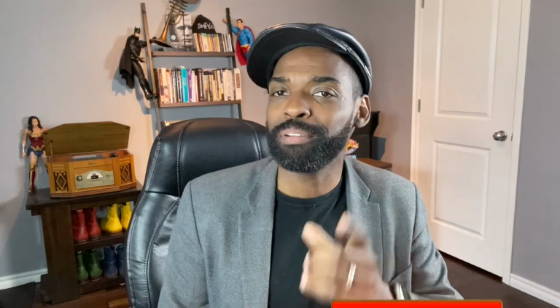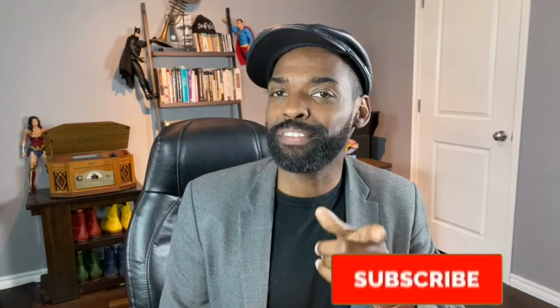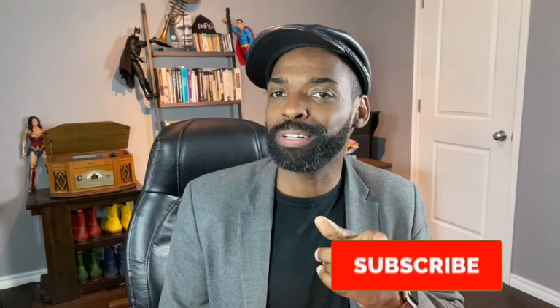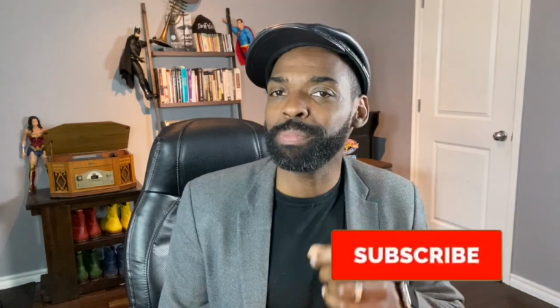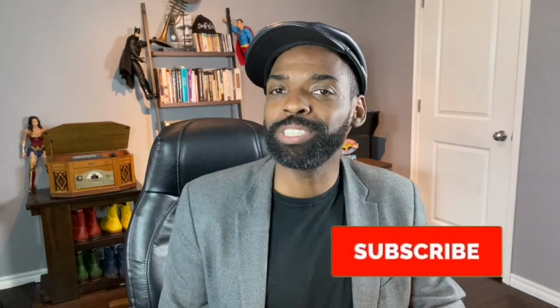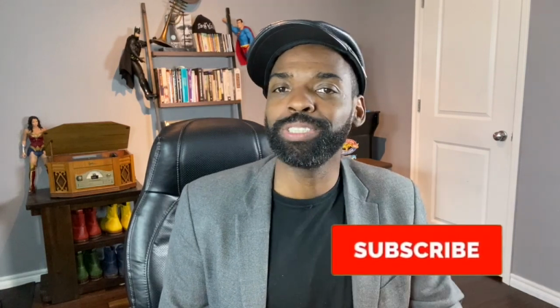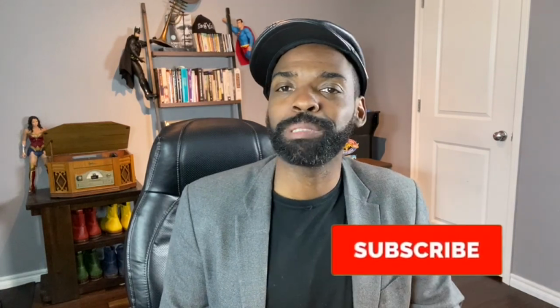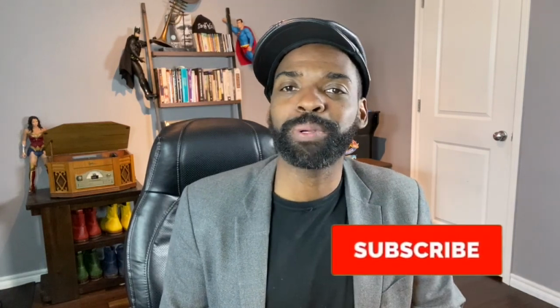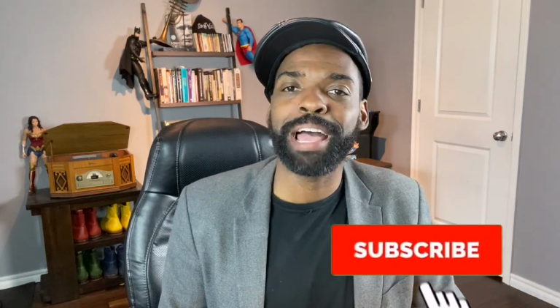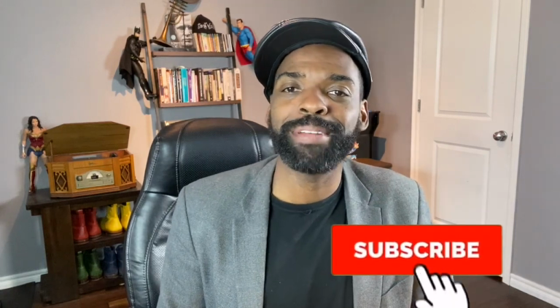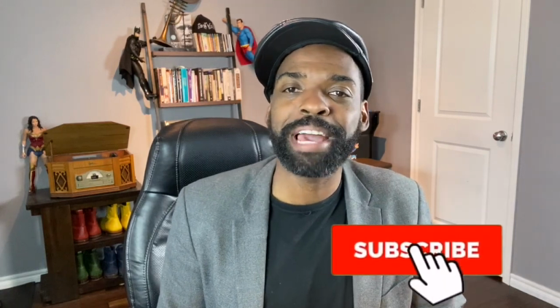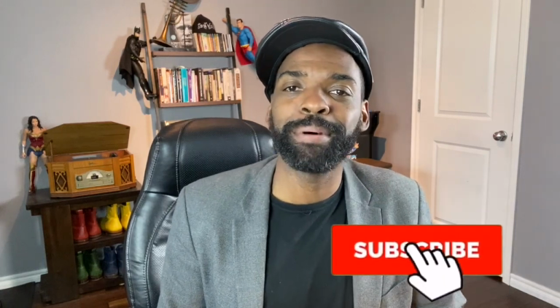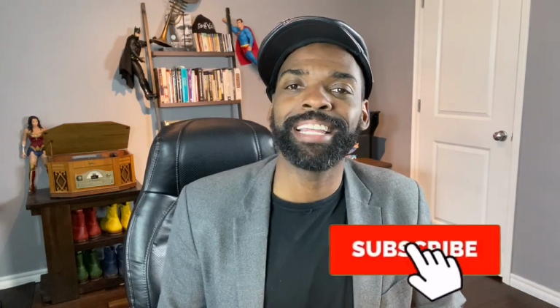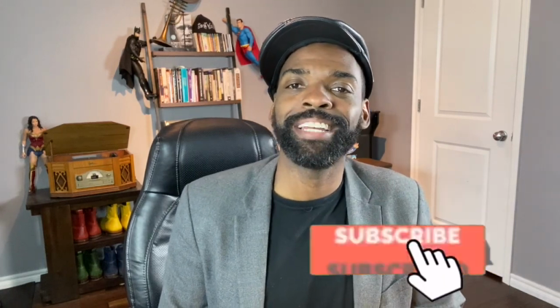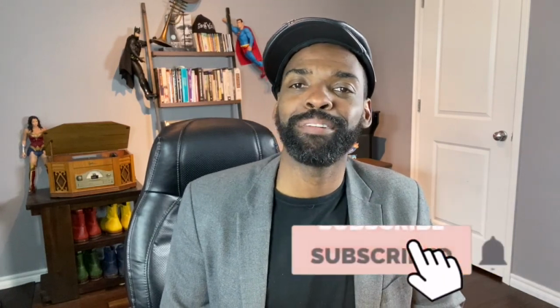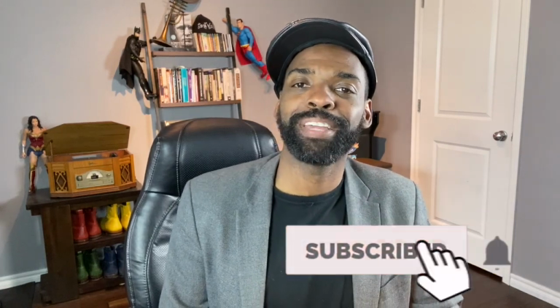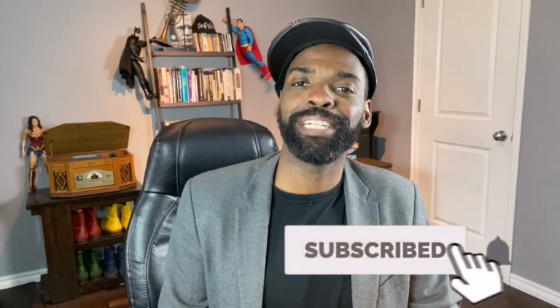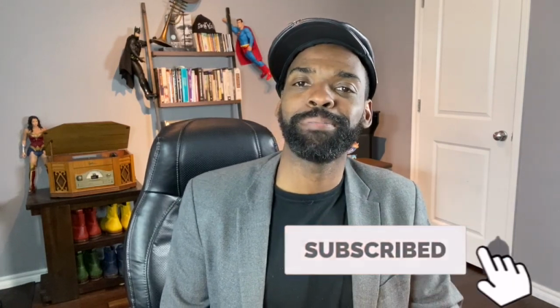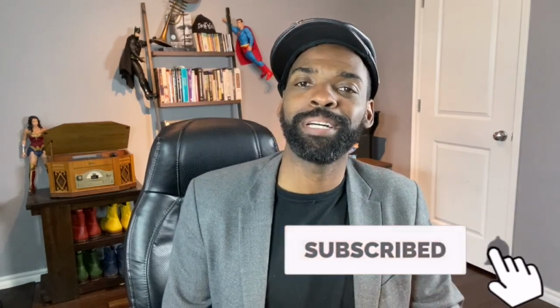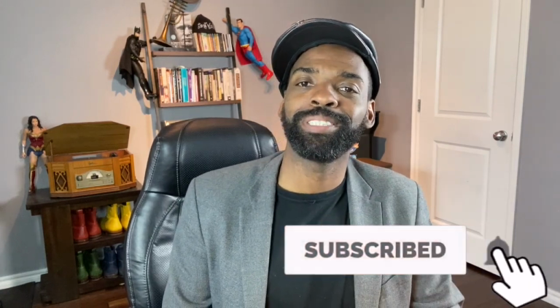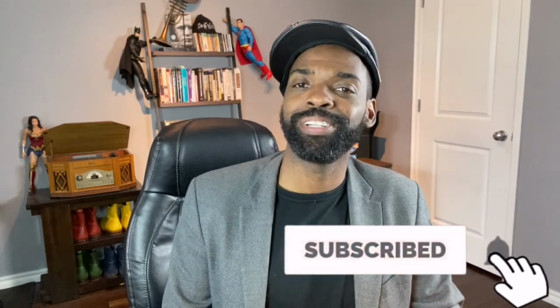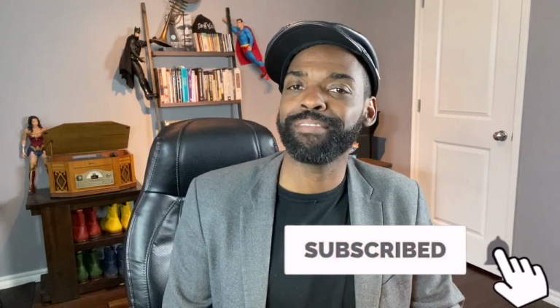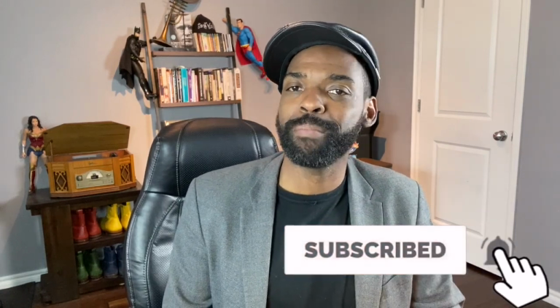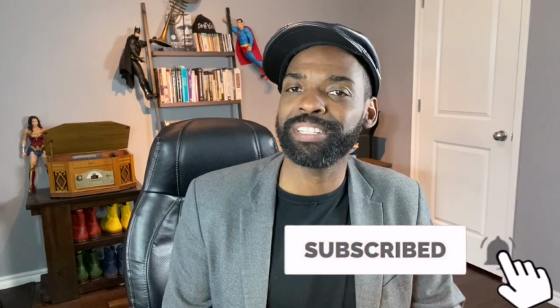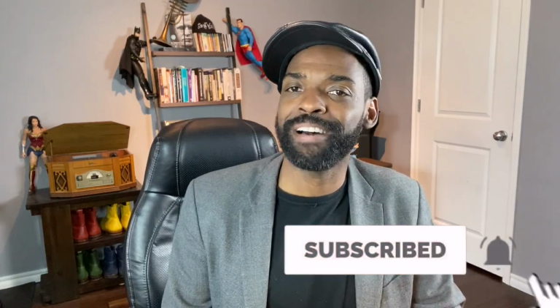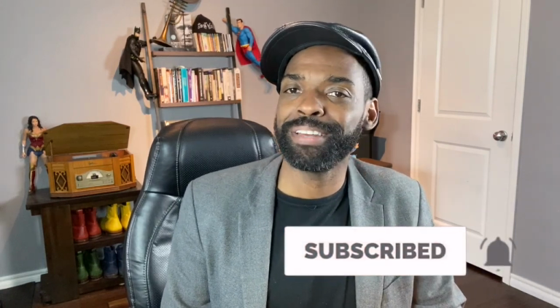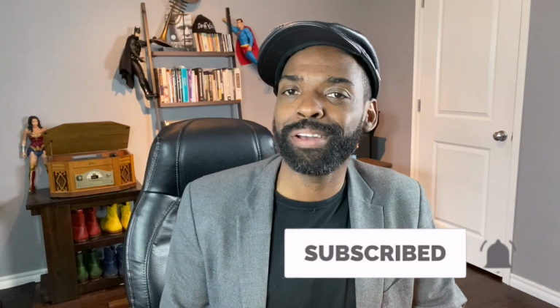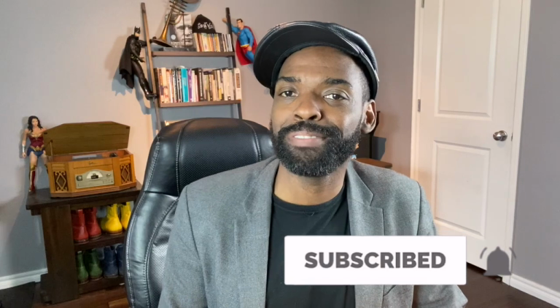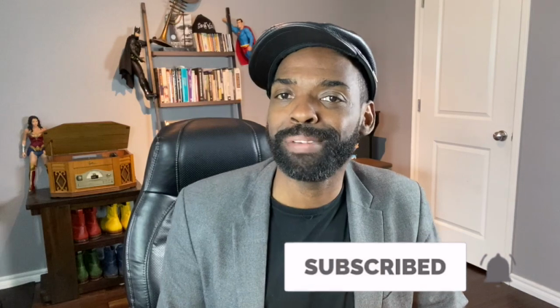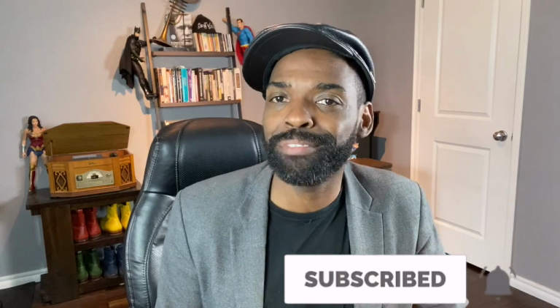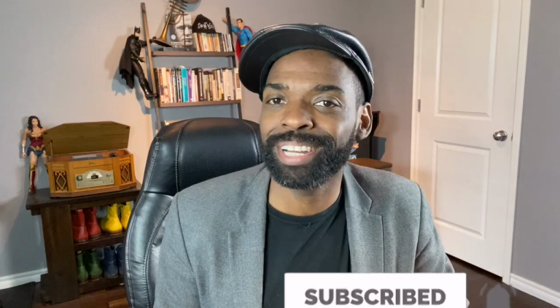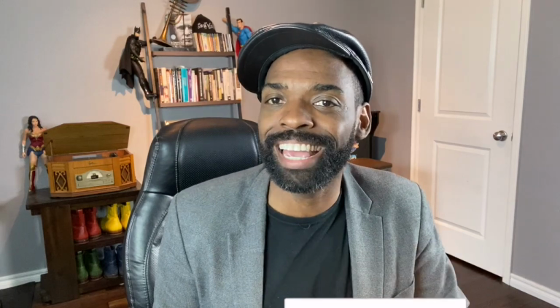But first, make sure you subscribe and headbutt that notification button so you never miss a video from me ever again.